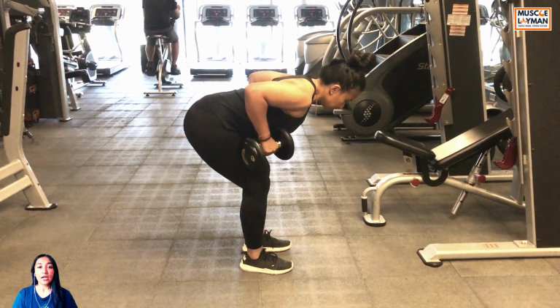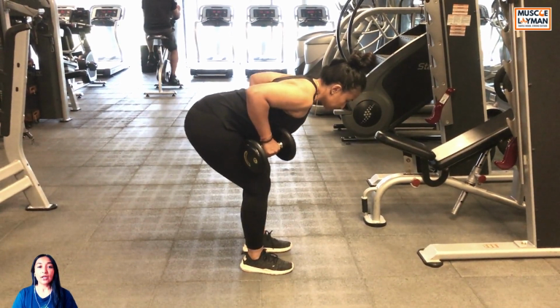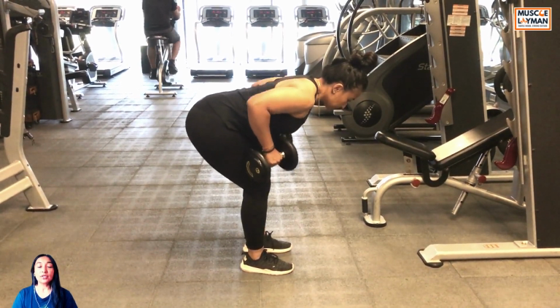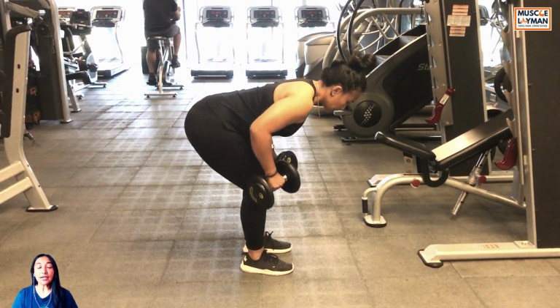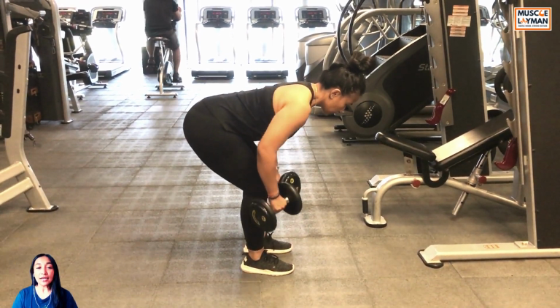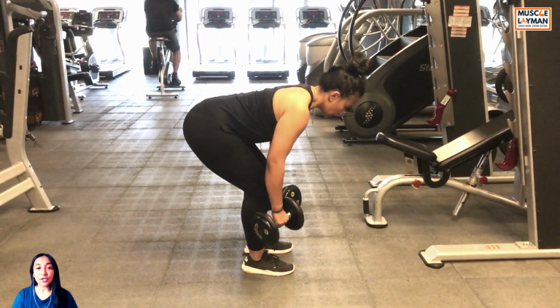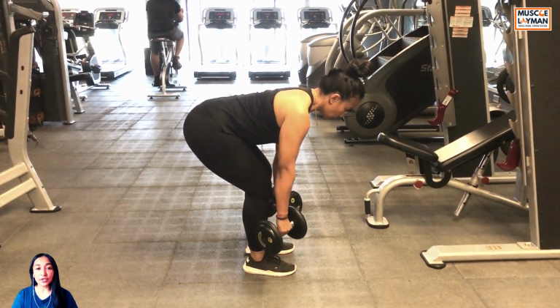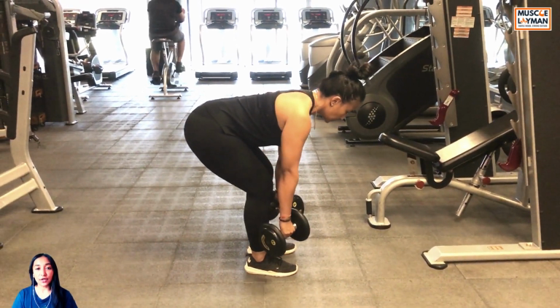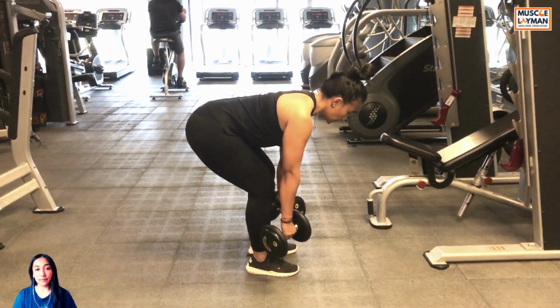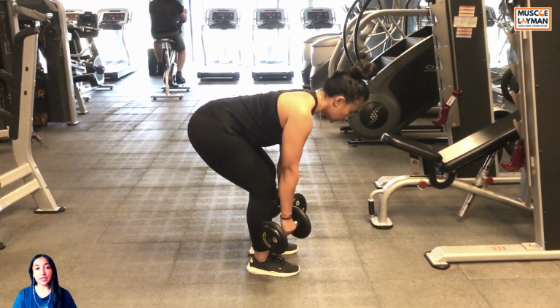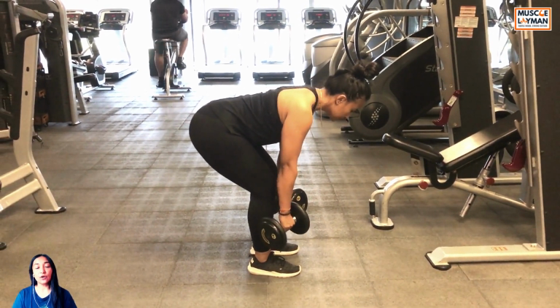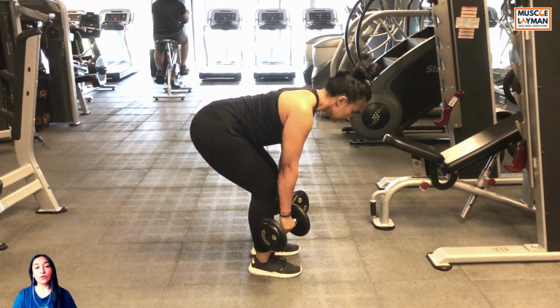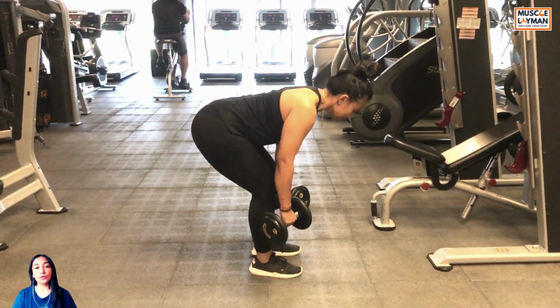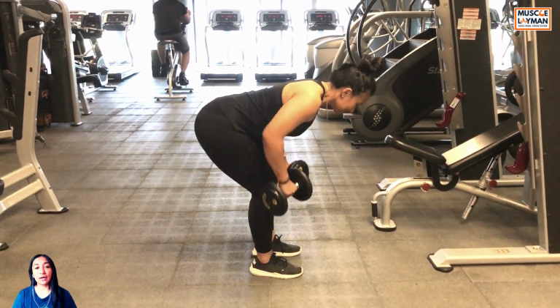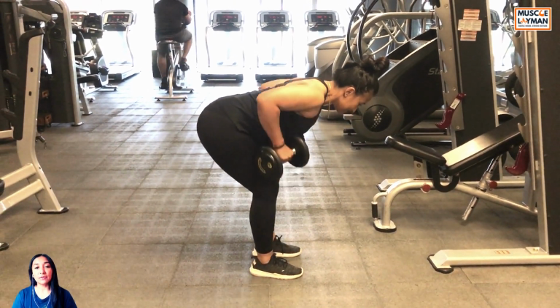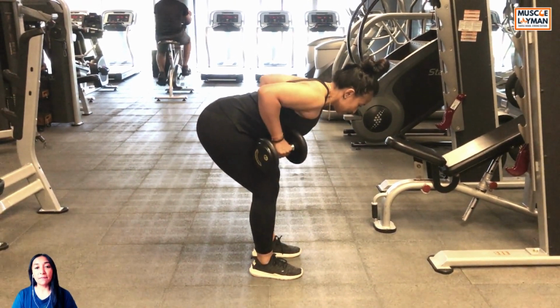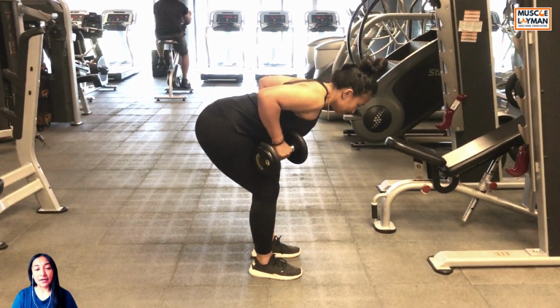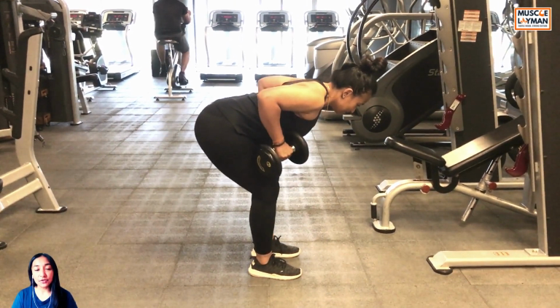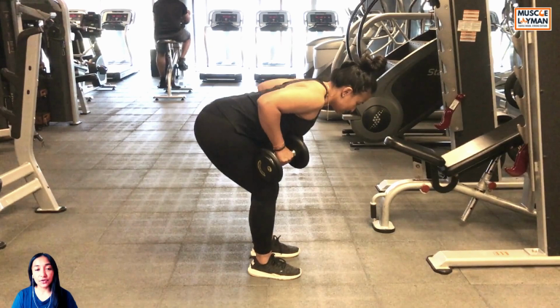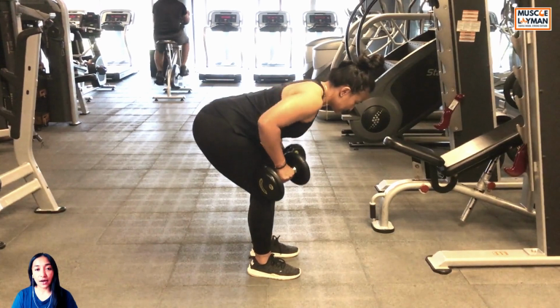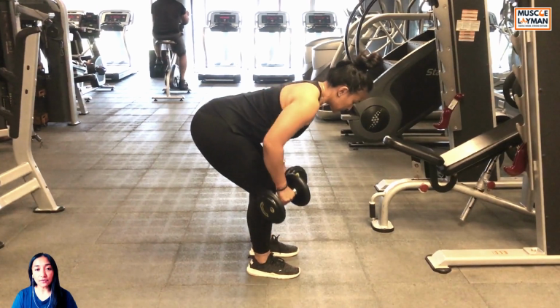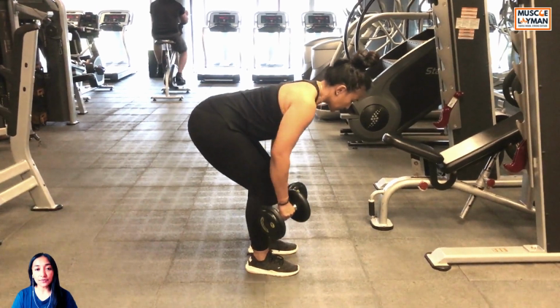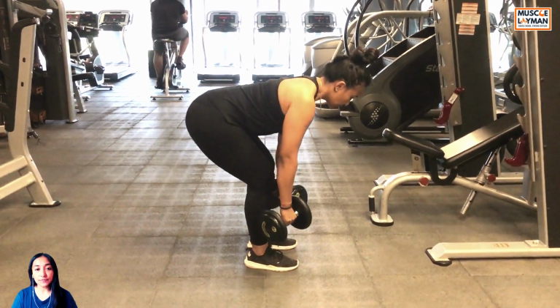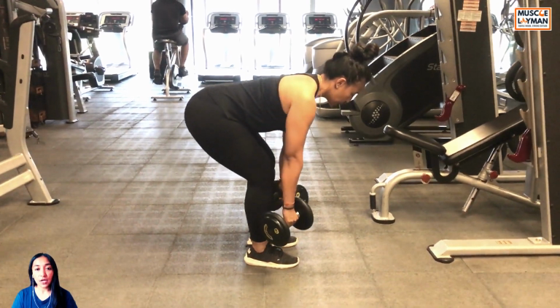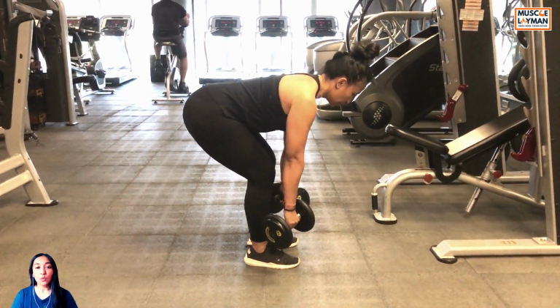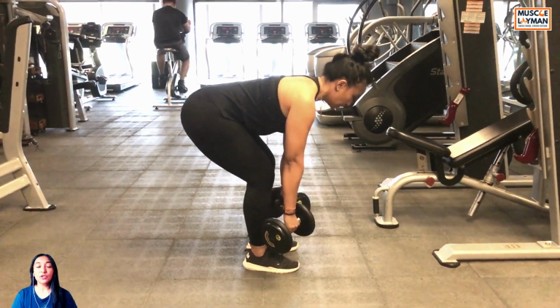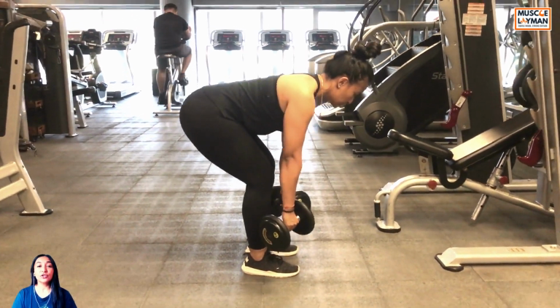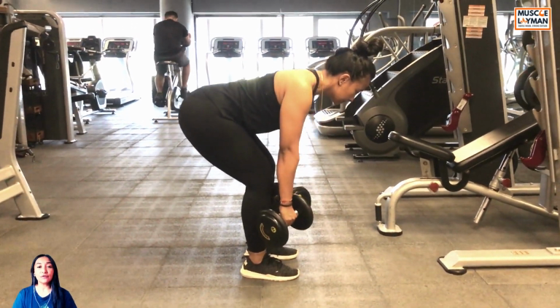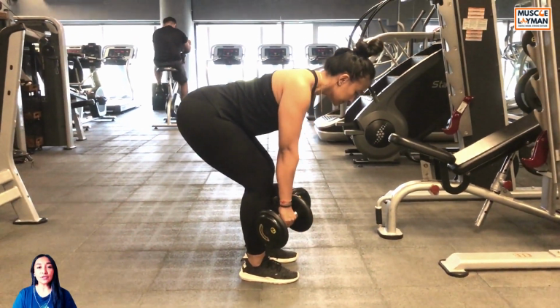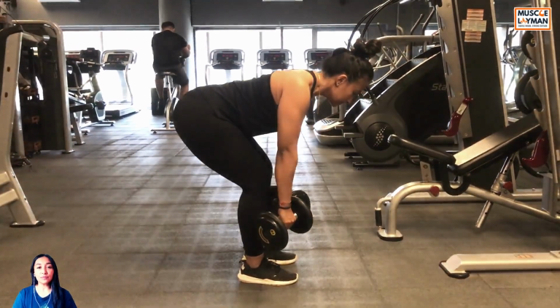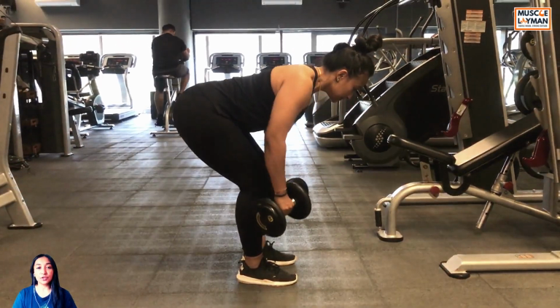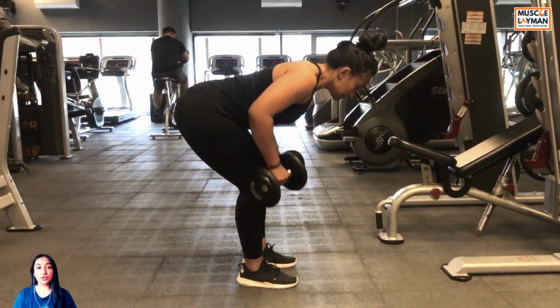Now start hinging at your hip till your torso comes parallel to the ground. Once you achieve this position,